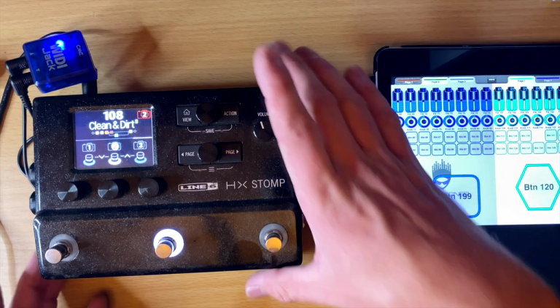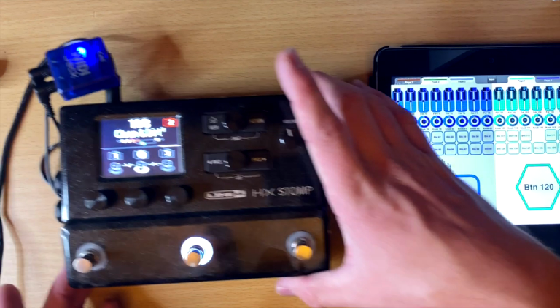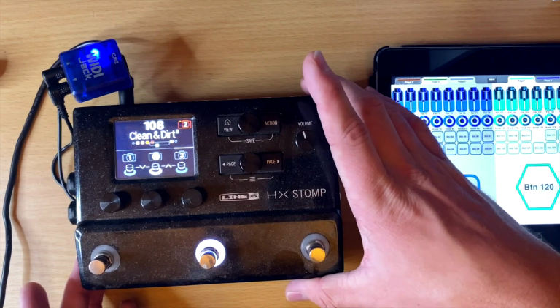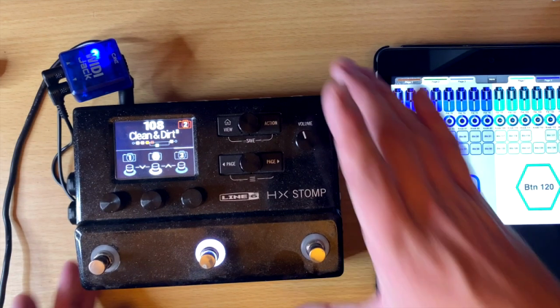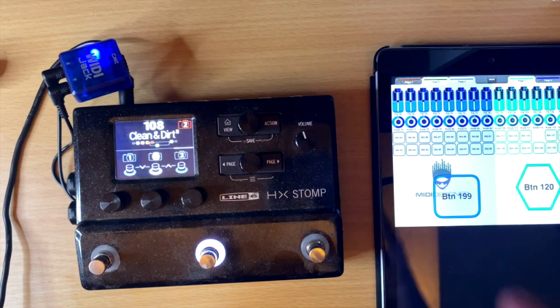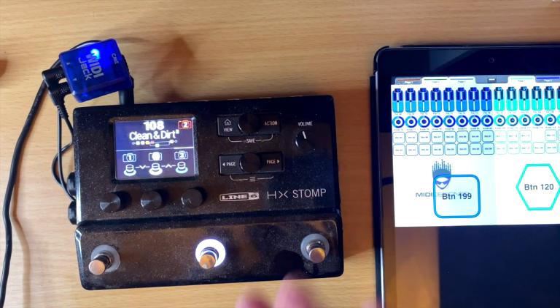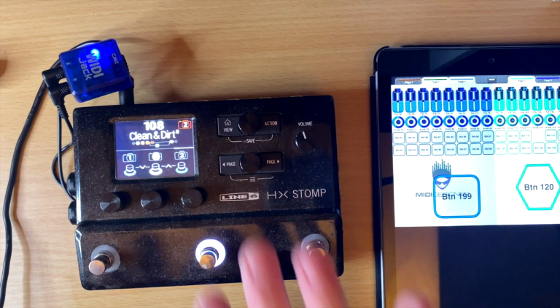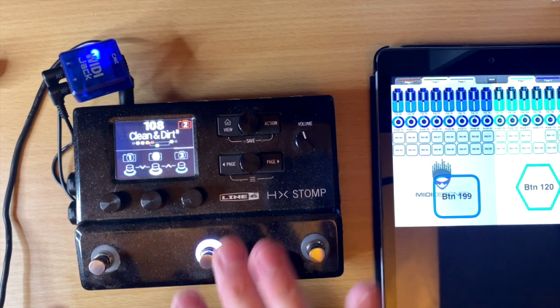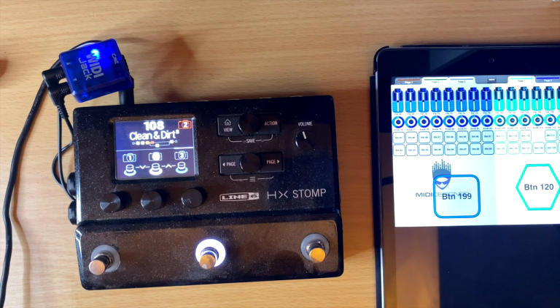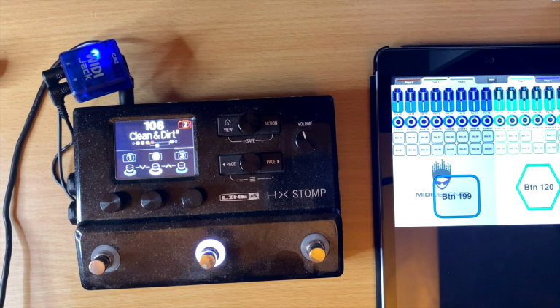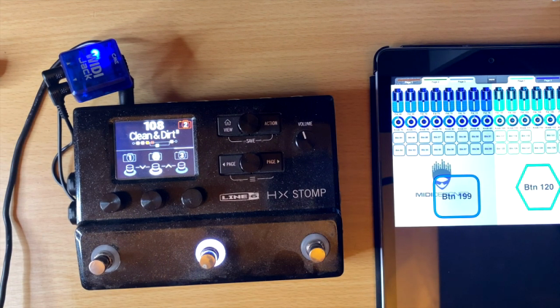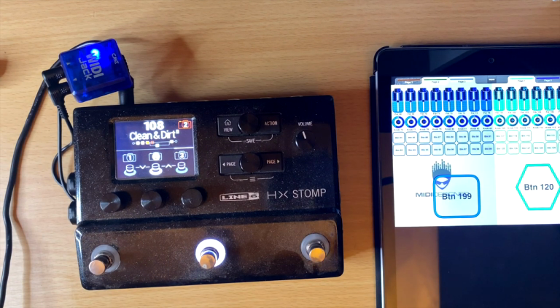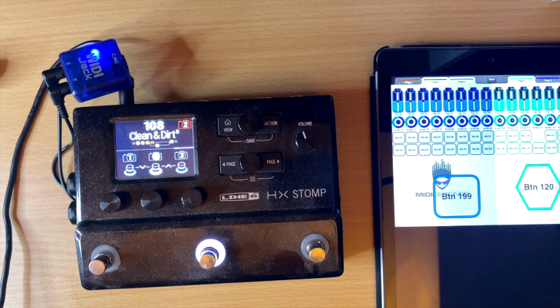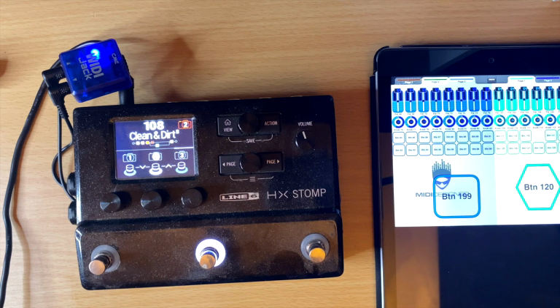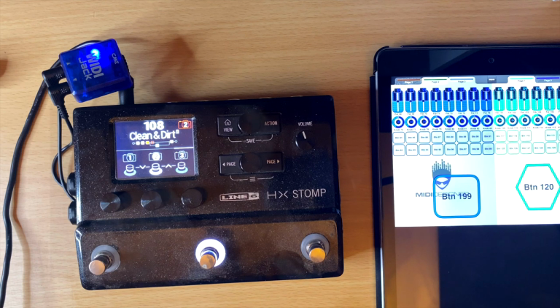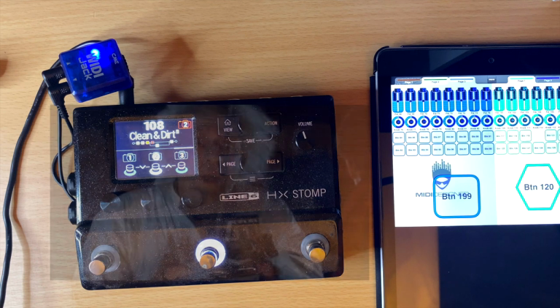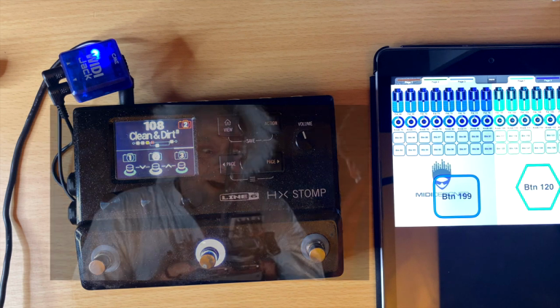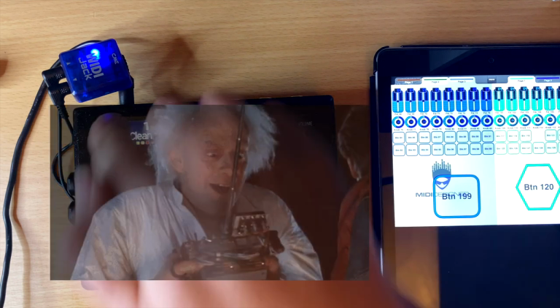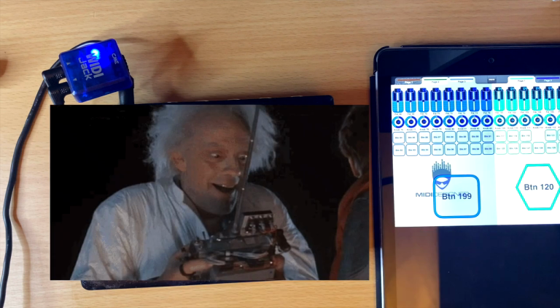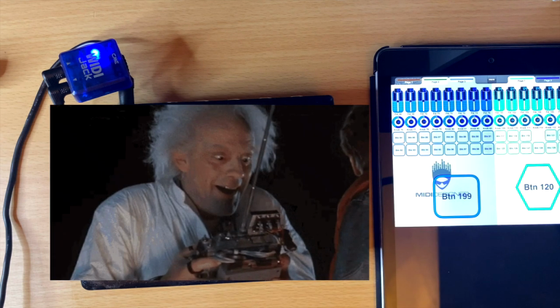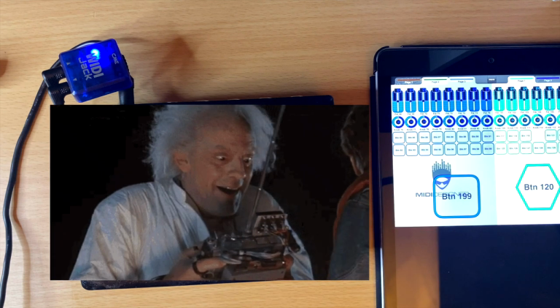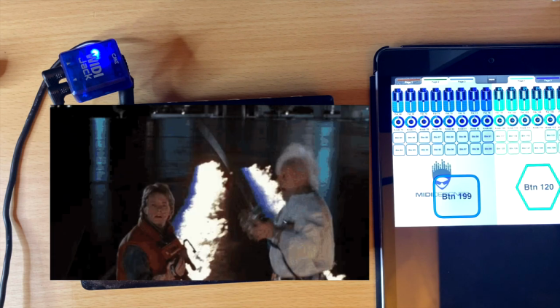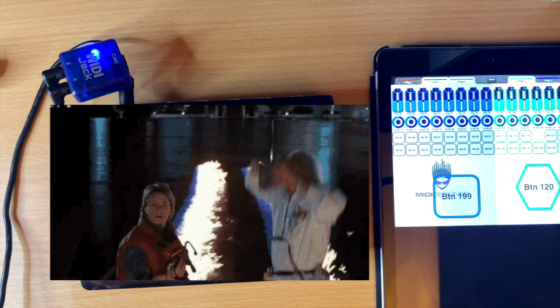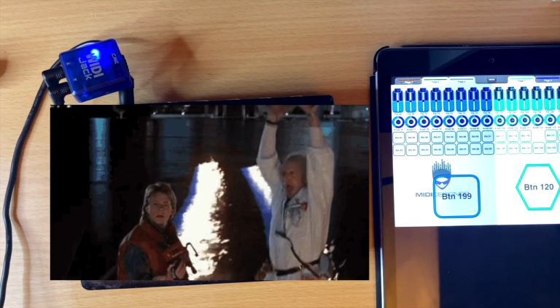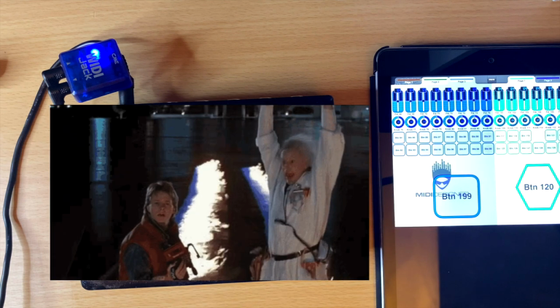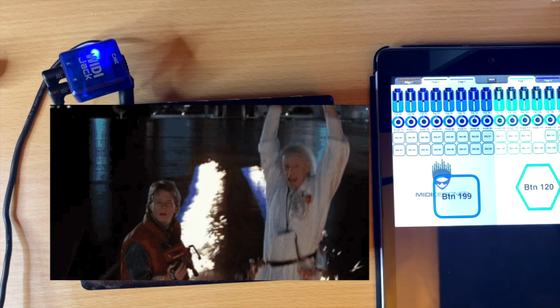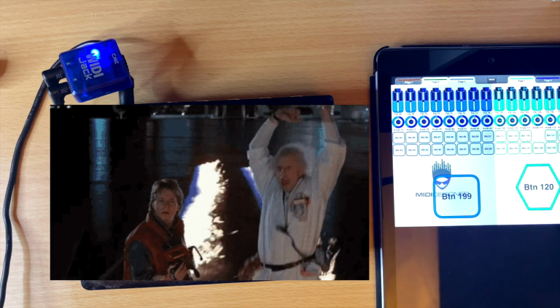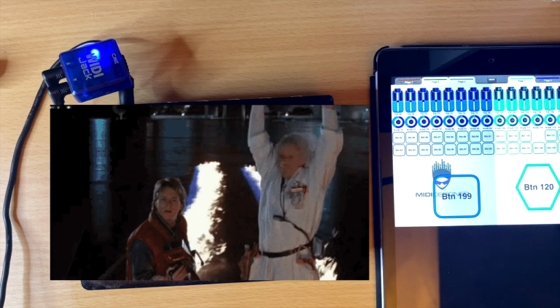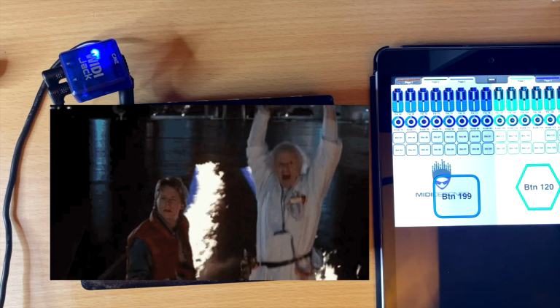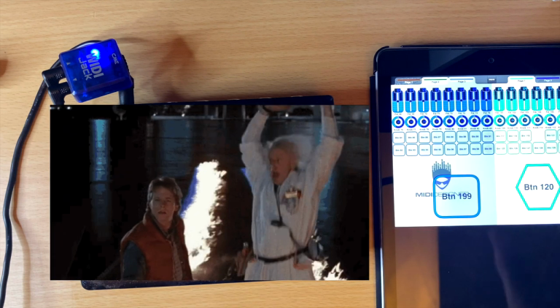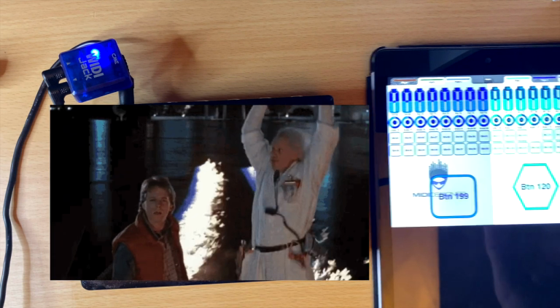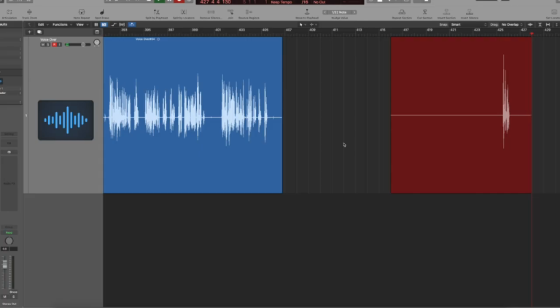So my HX Stomp does not normally have a way to receive Bluetooth MIDI, but with the WIDI Jack it now does. Really cool.